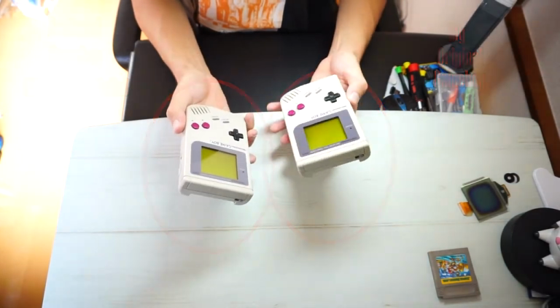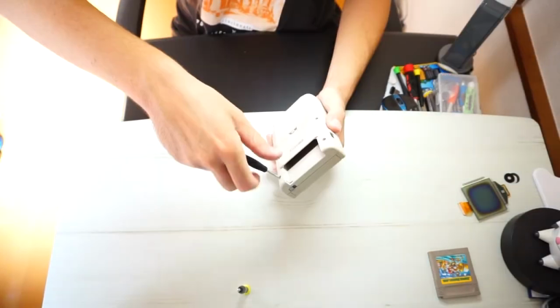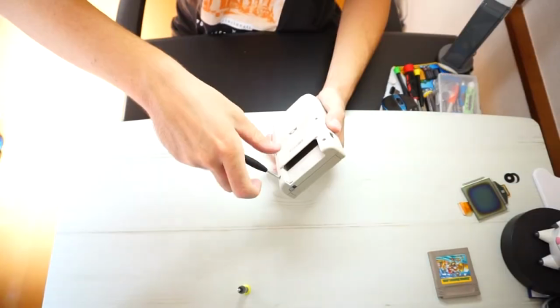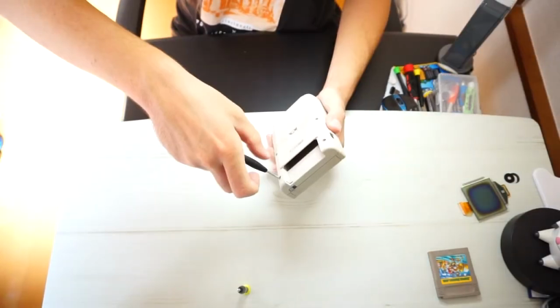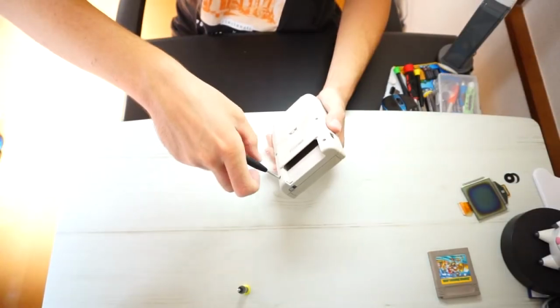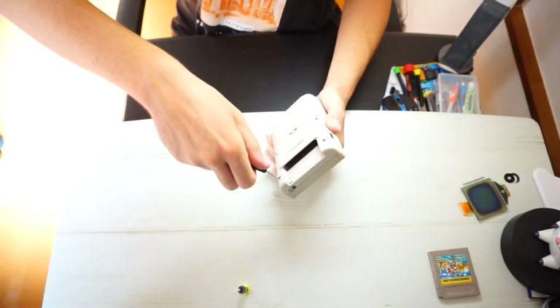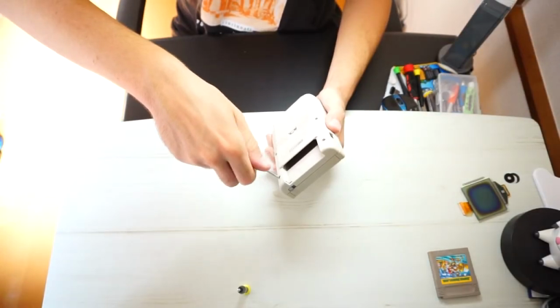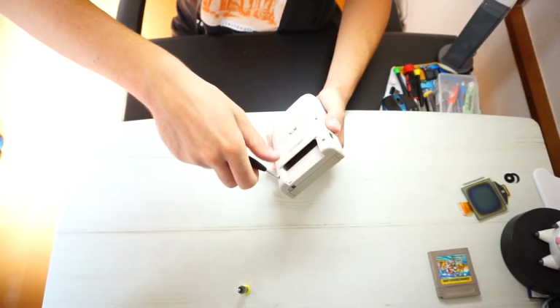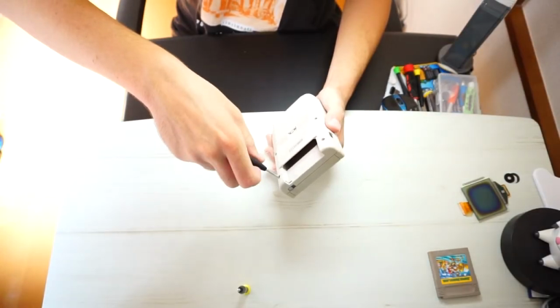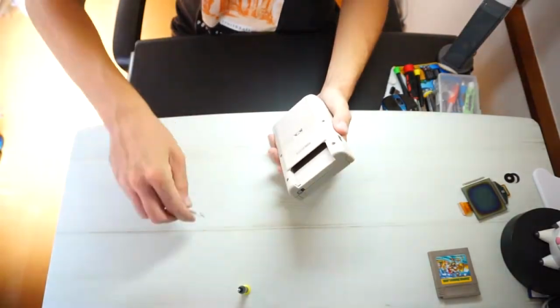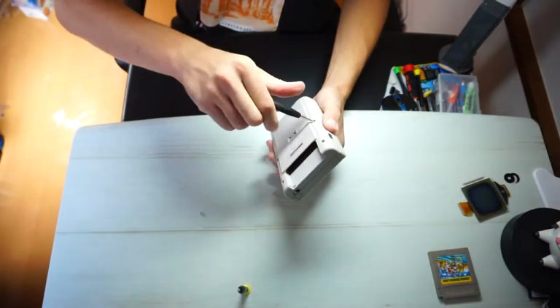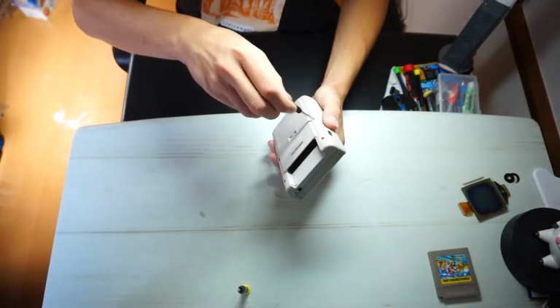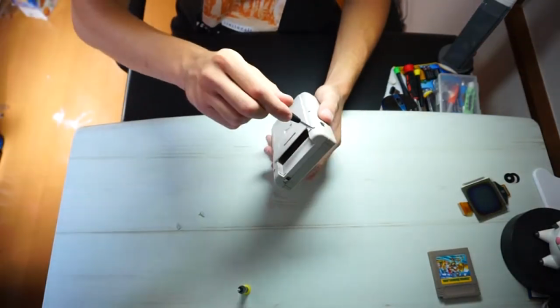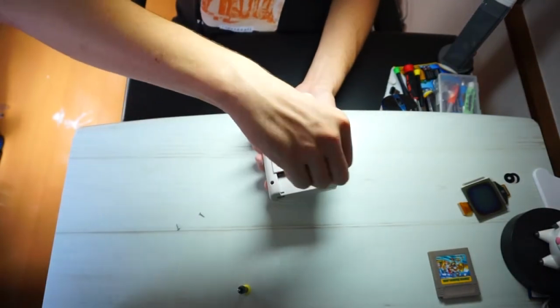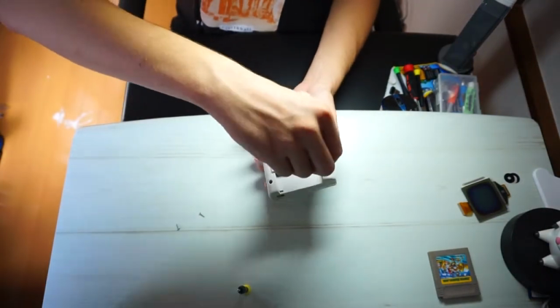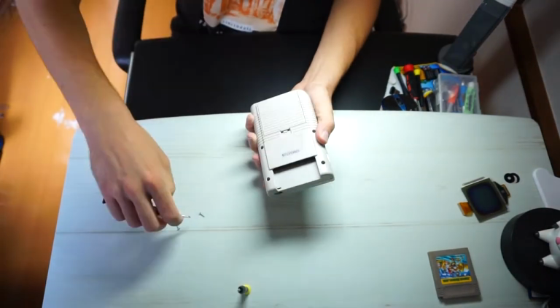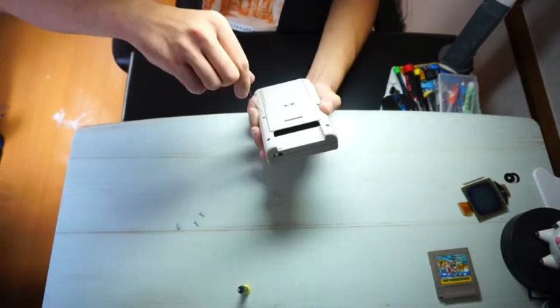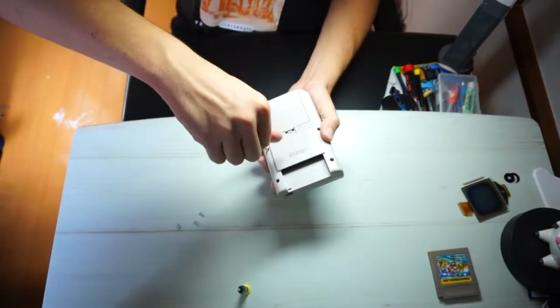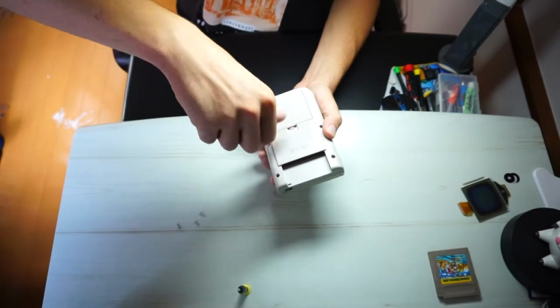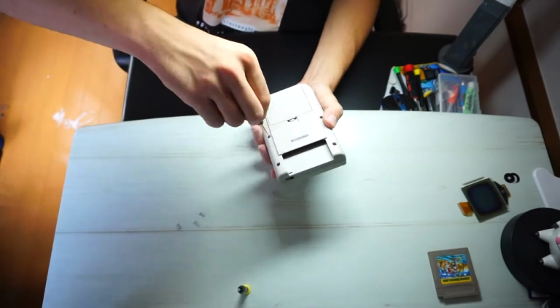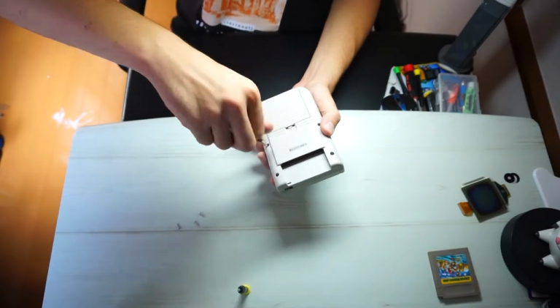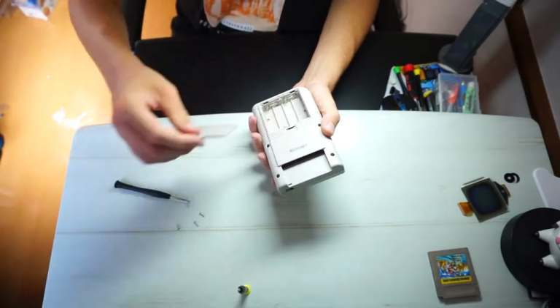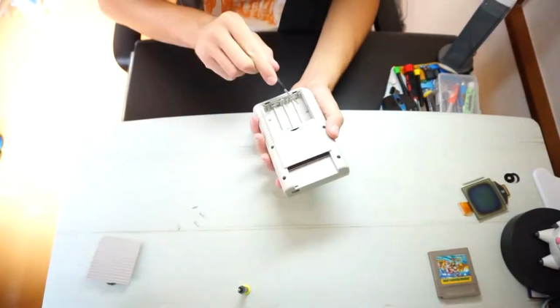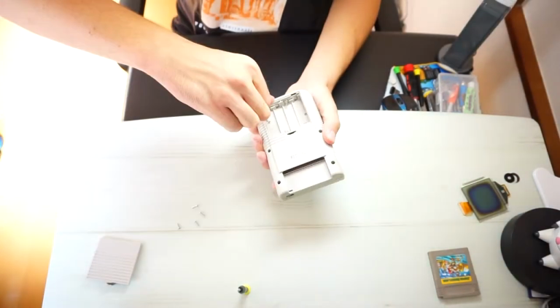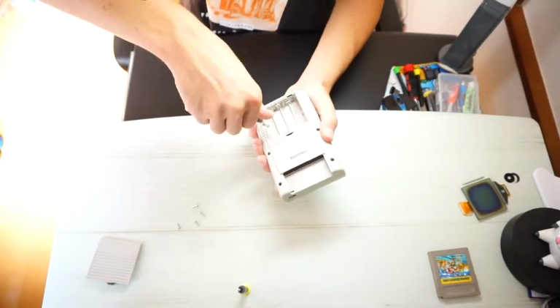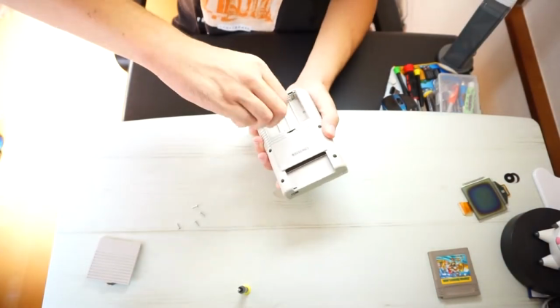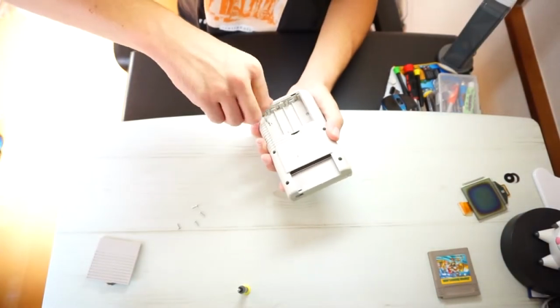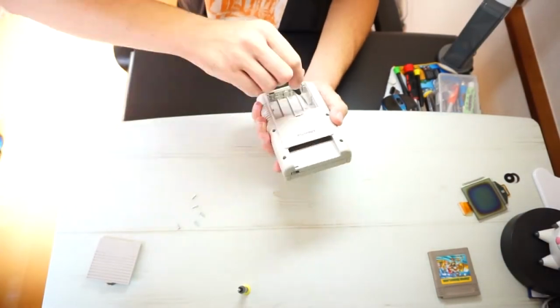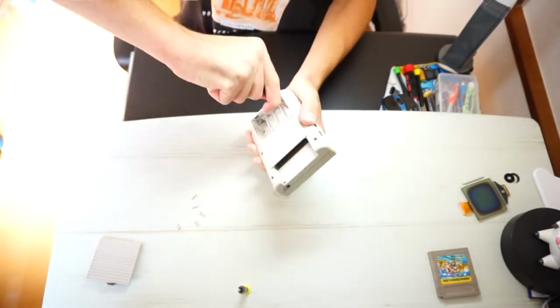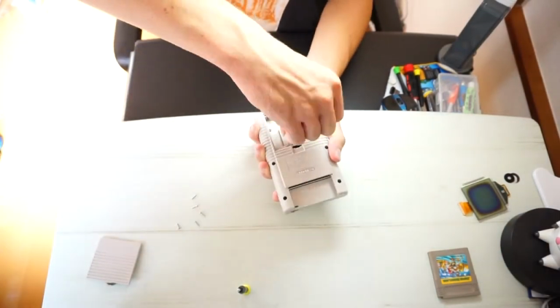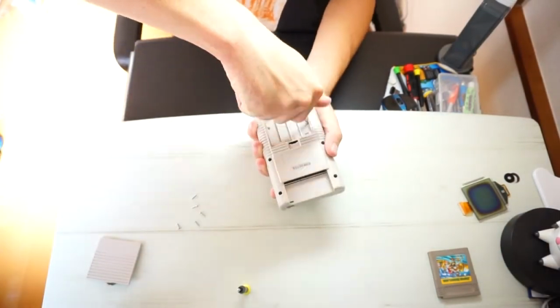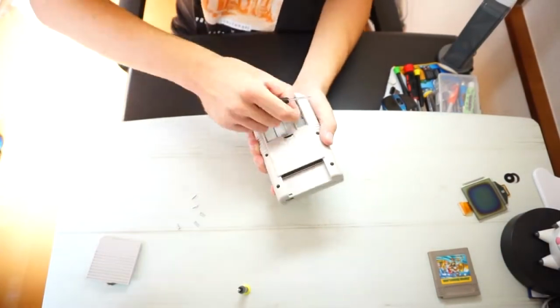Now for starters, you're going to want to take the six screws out of the back of the Game Boy. There's four that you can see right off the bat, and two under the battery cover.